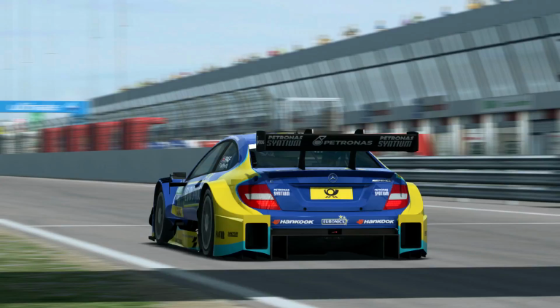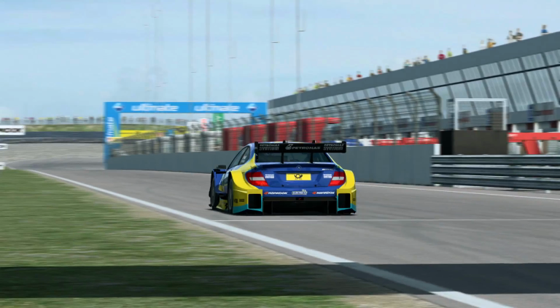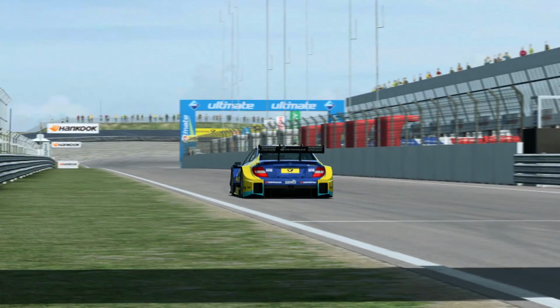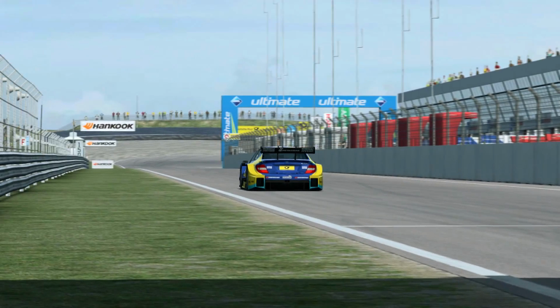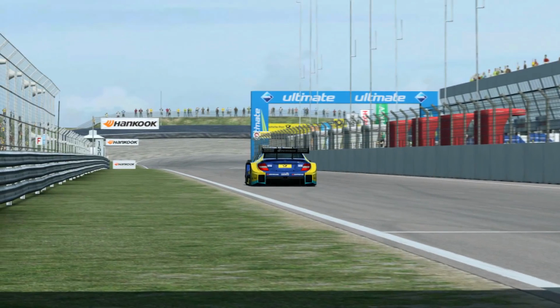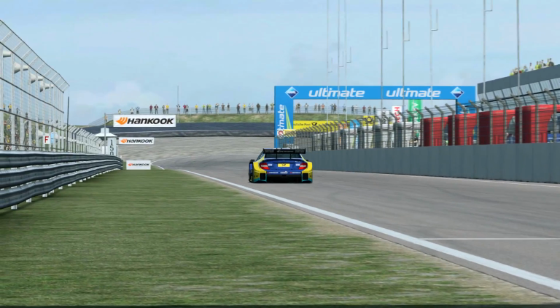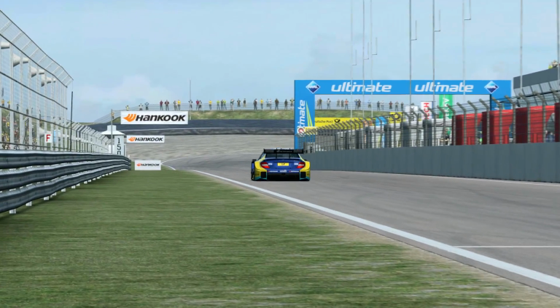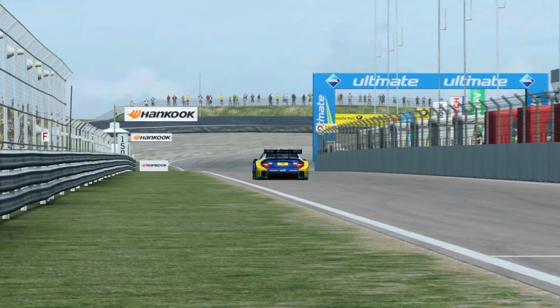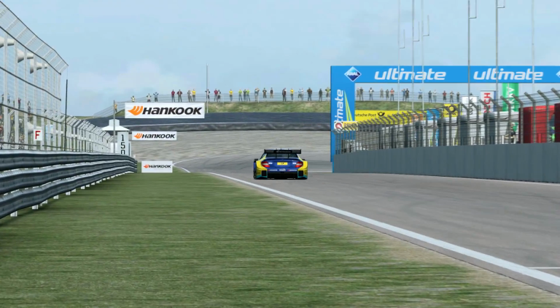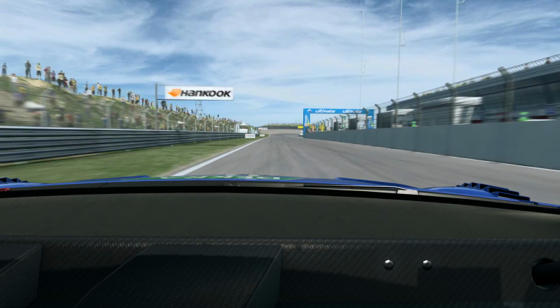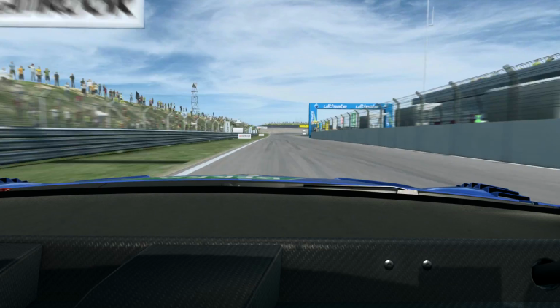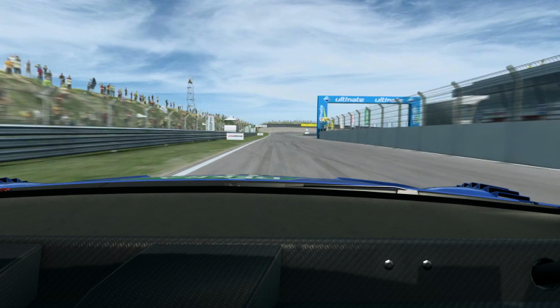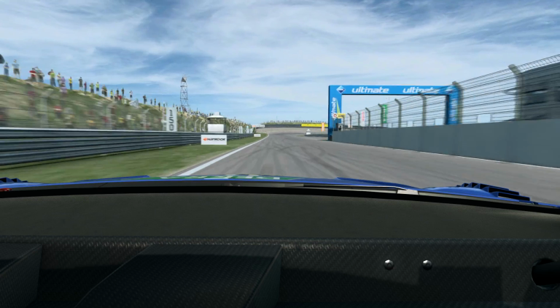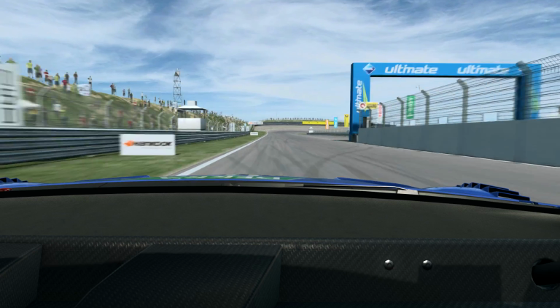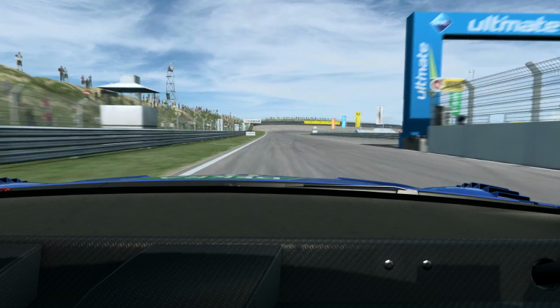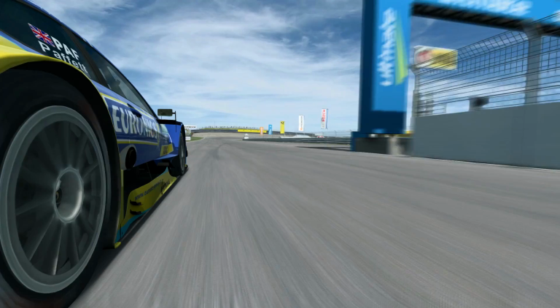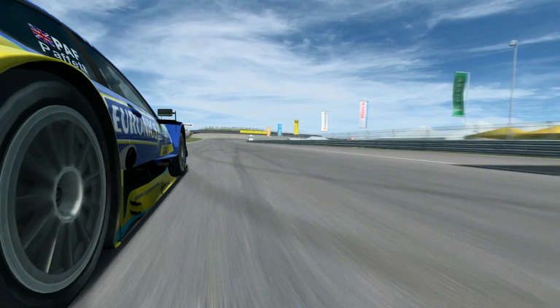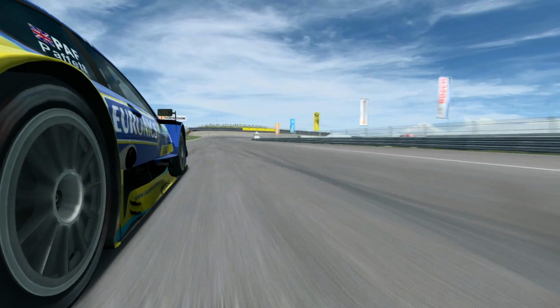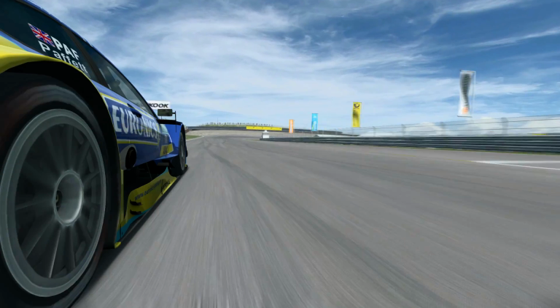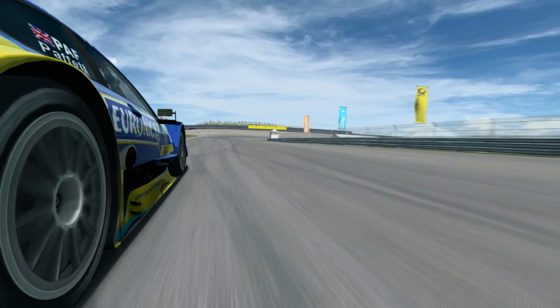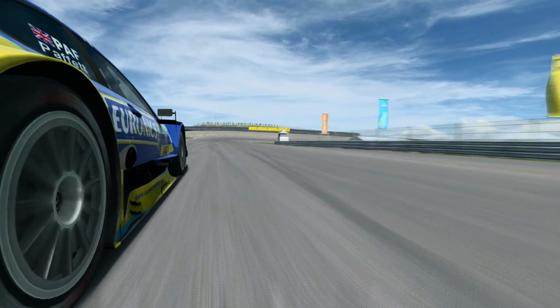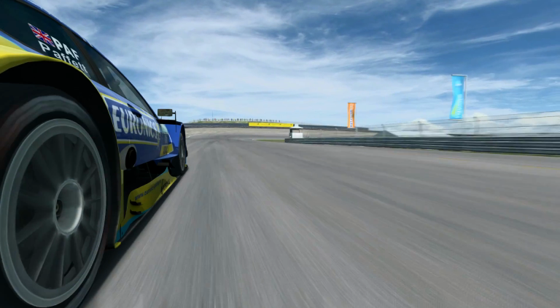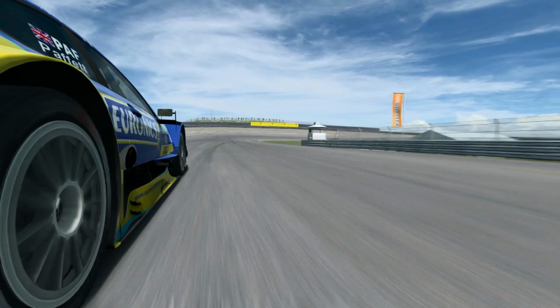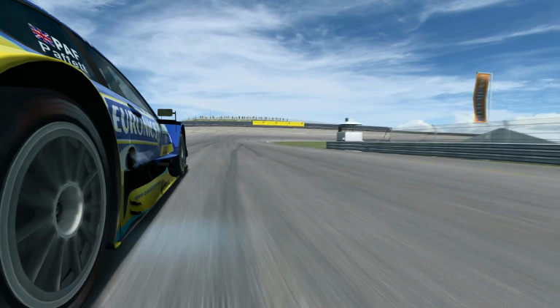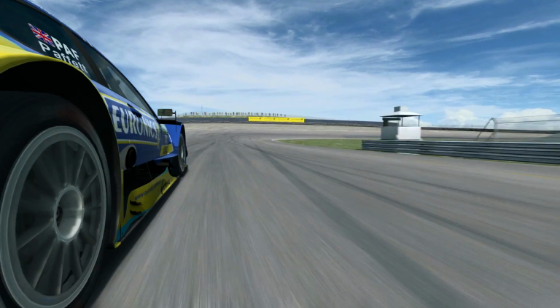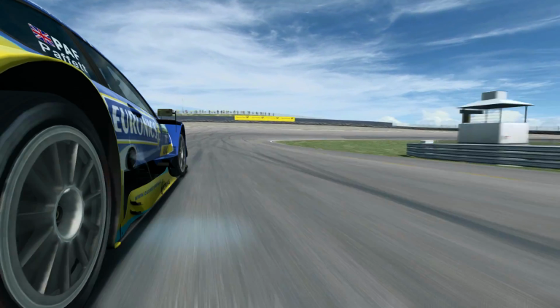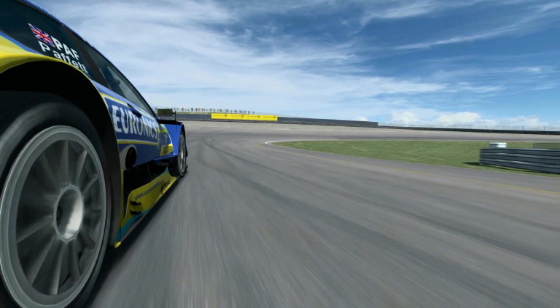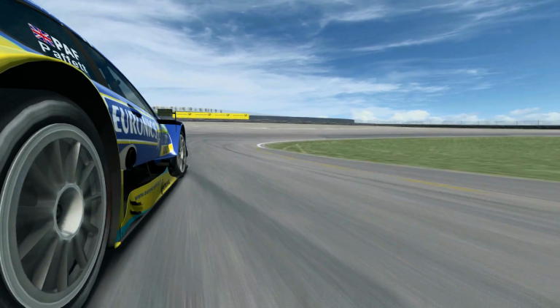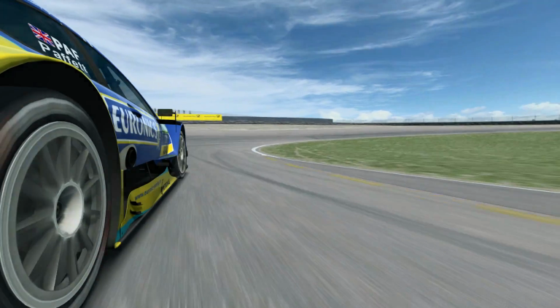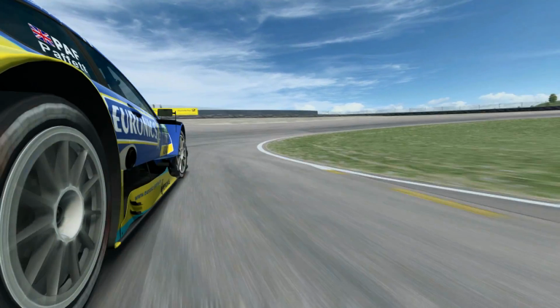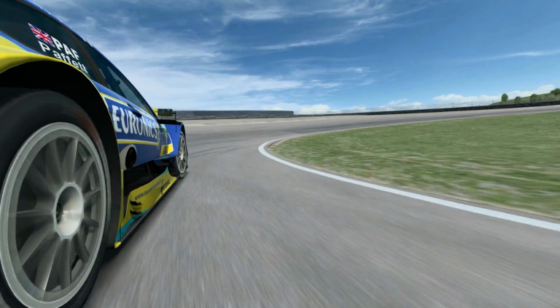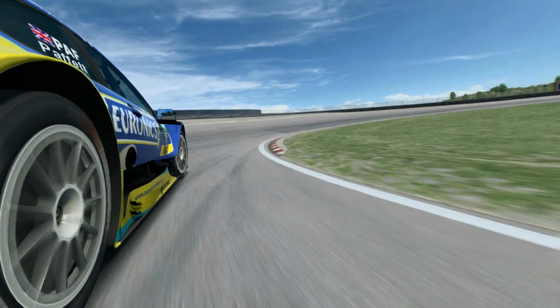Down the straight, a big heavy braking for Taizan Corner, Turn 1, into second gear — a very long banked corner.